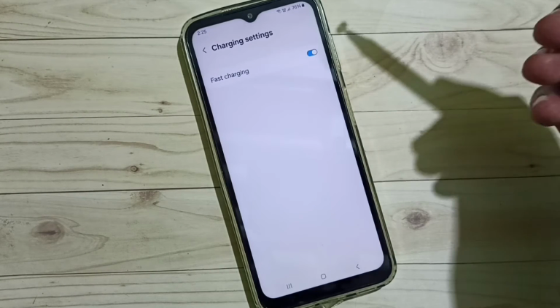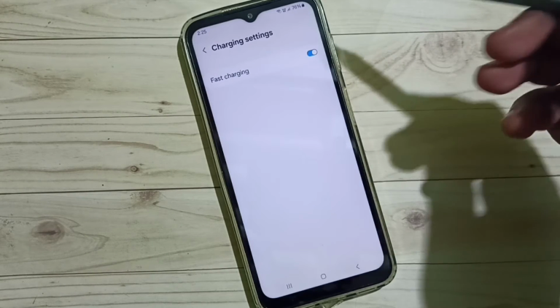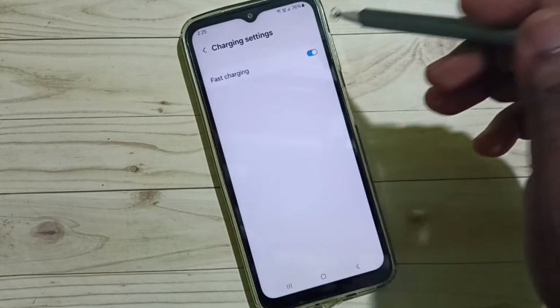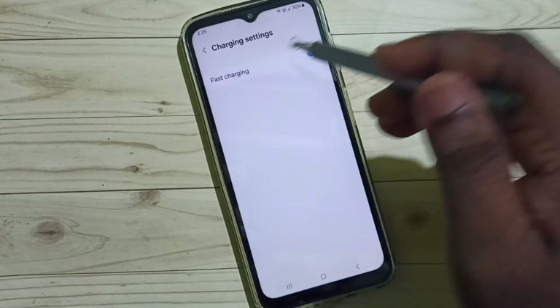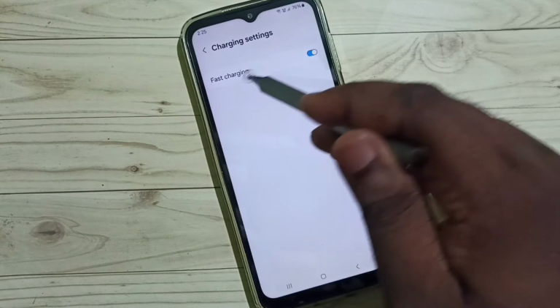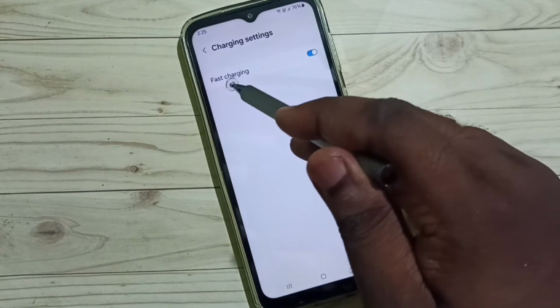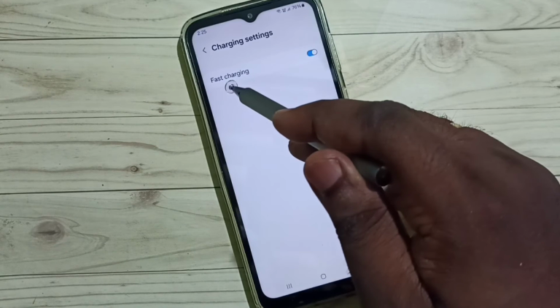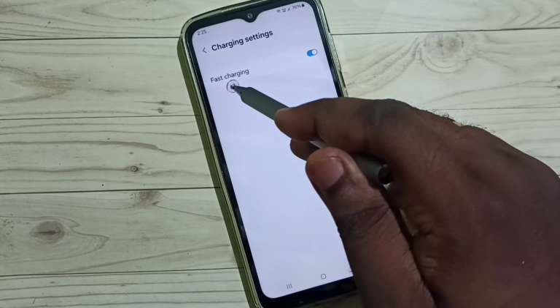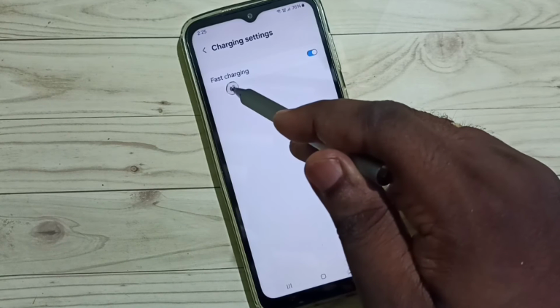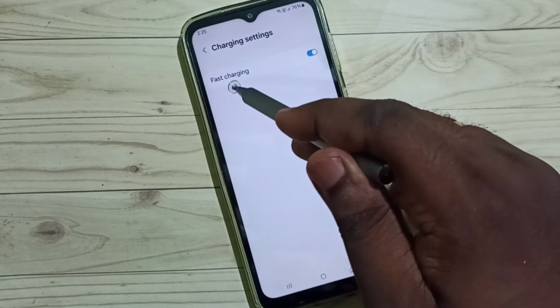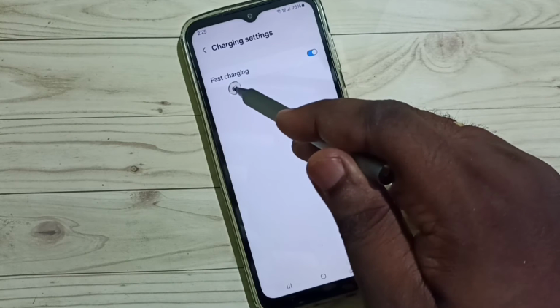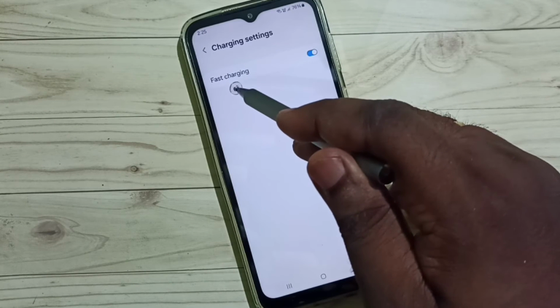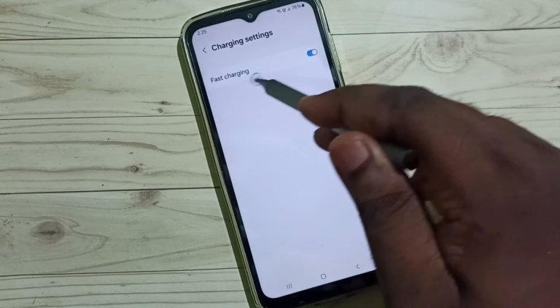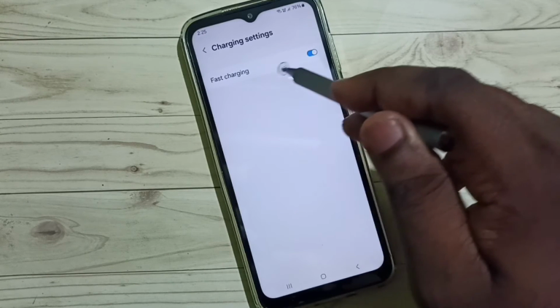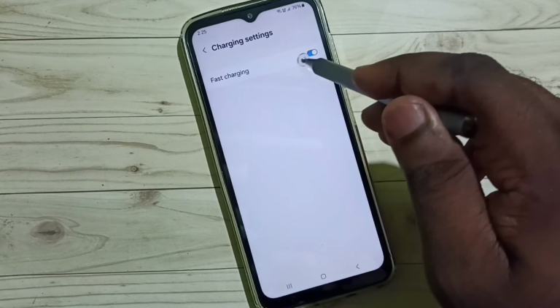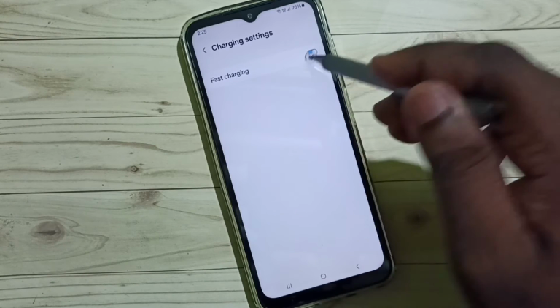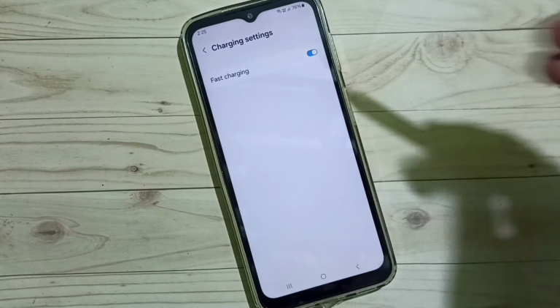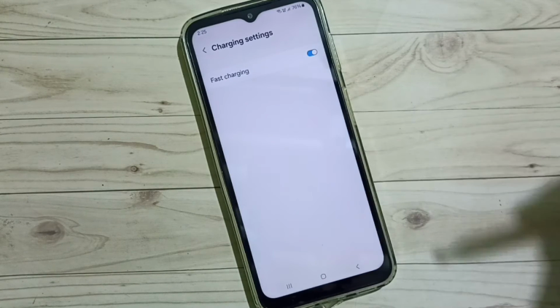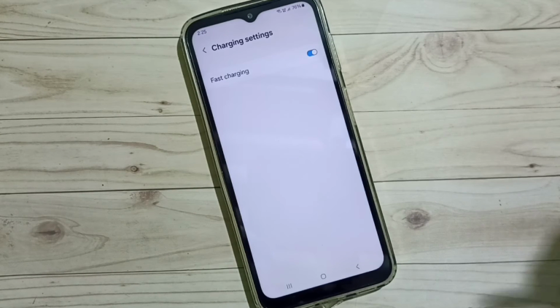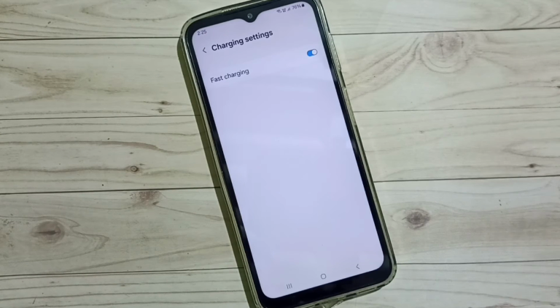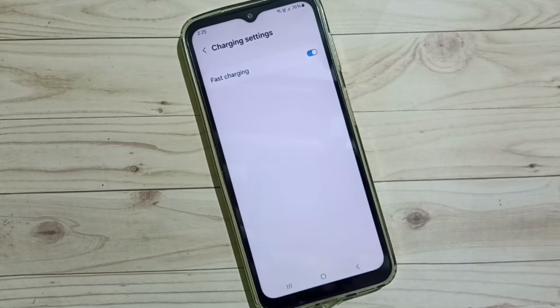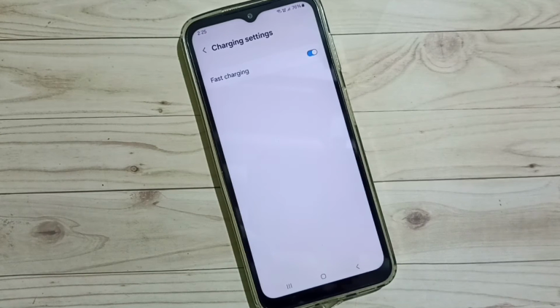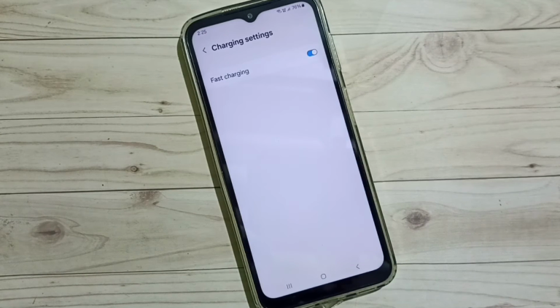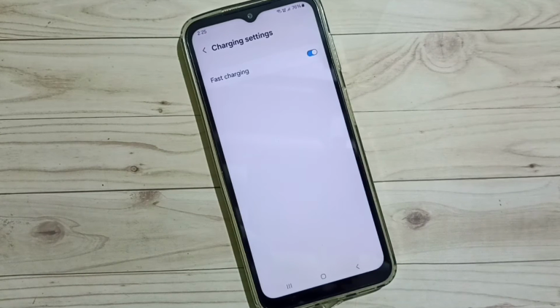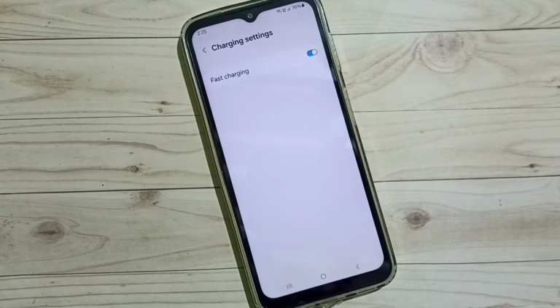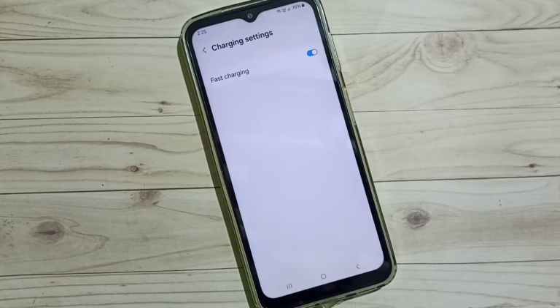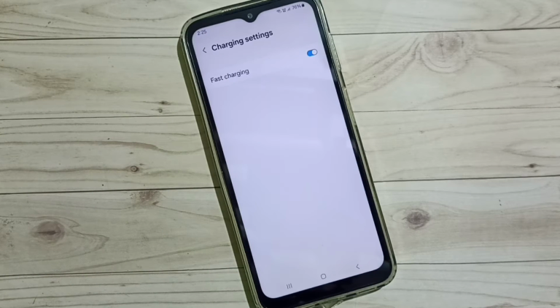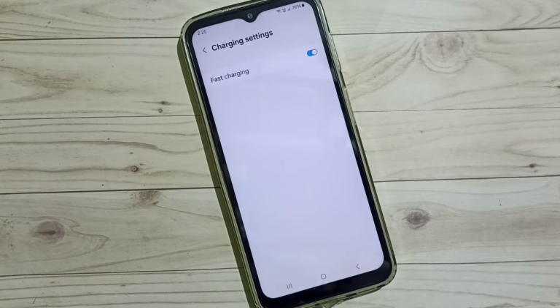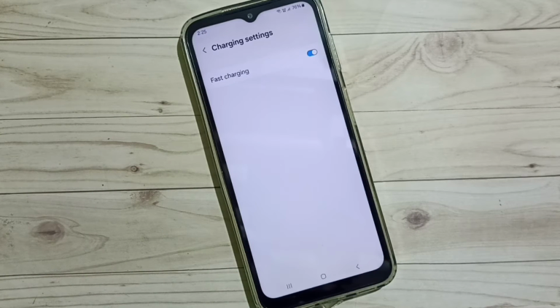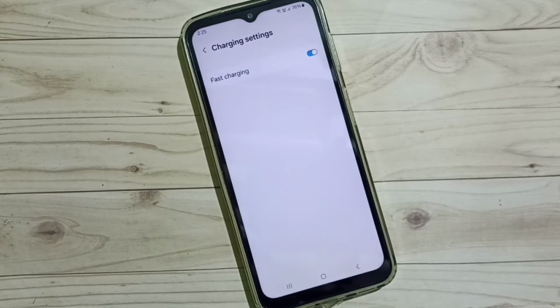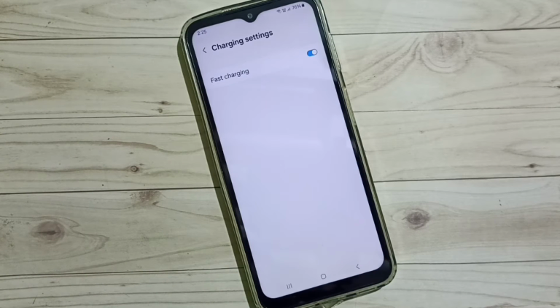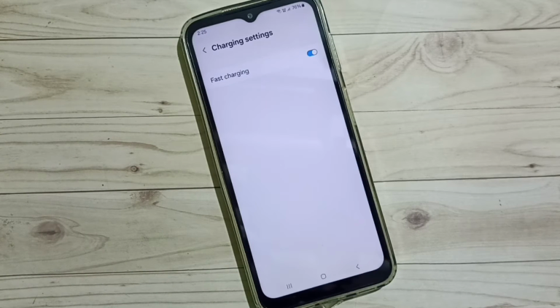That's method one — ensure that Fast Charging has been enabled. Now let's move on to method two.